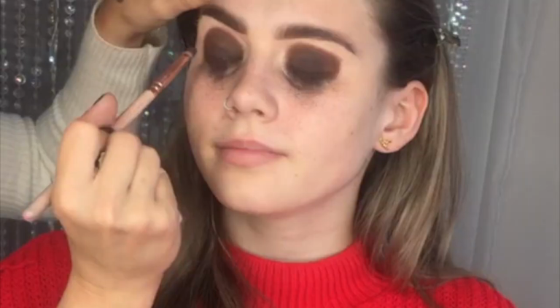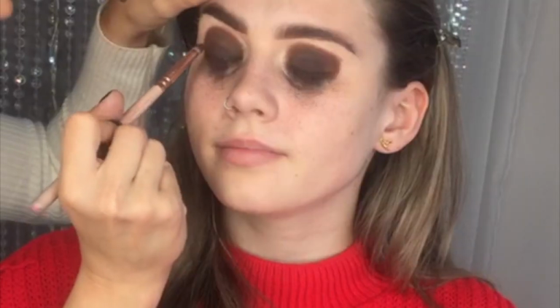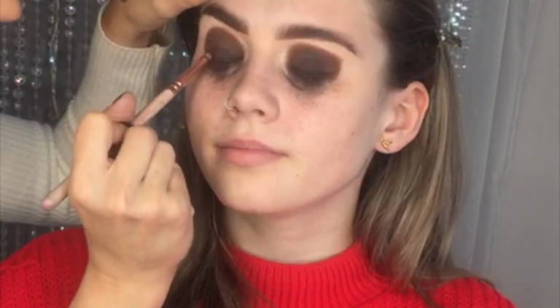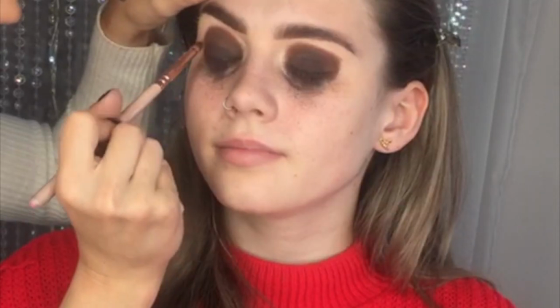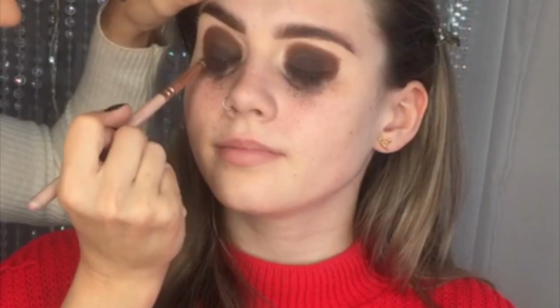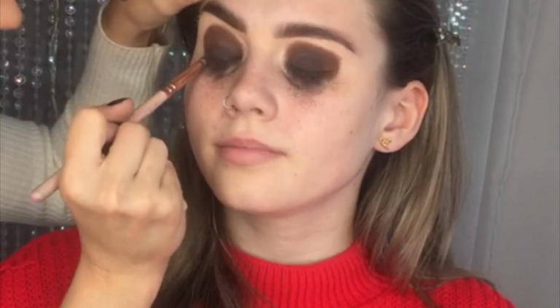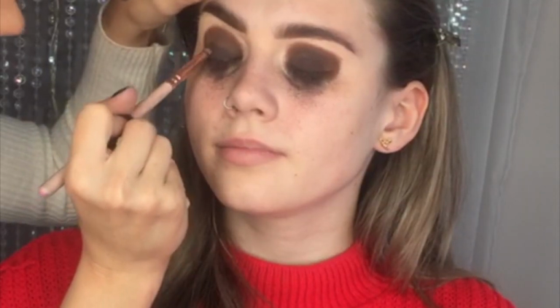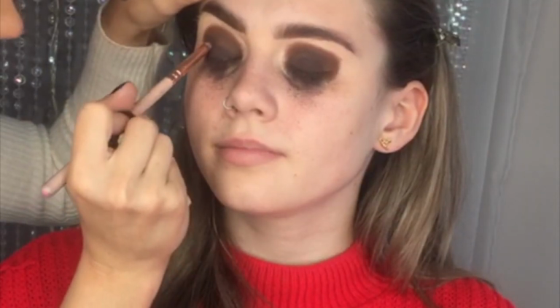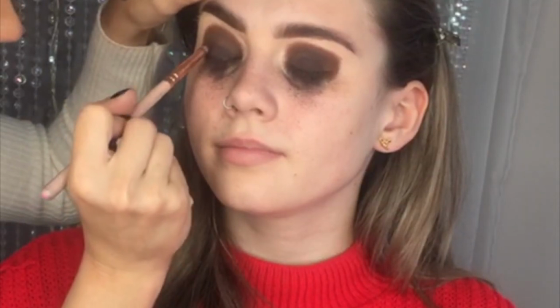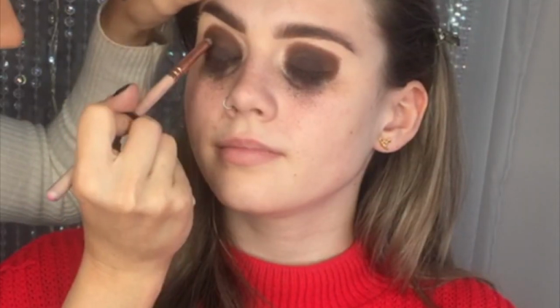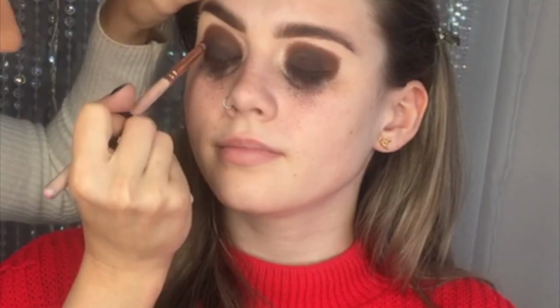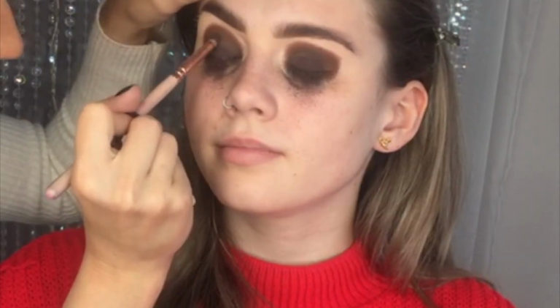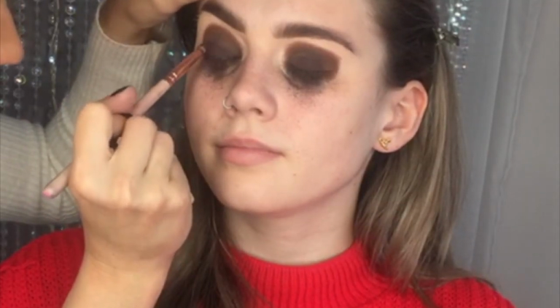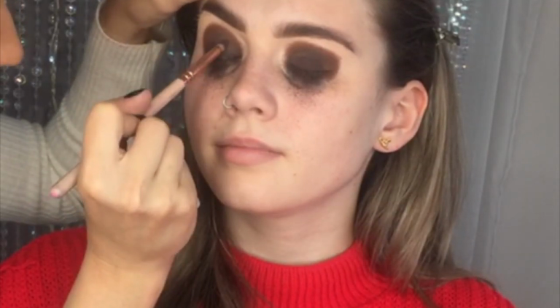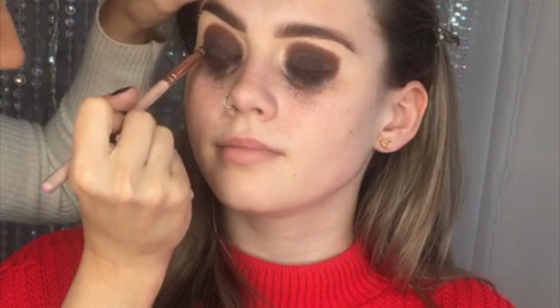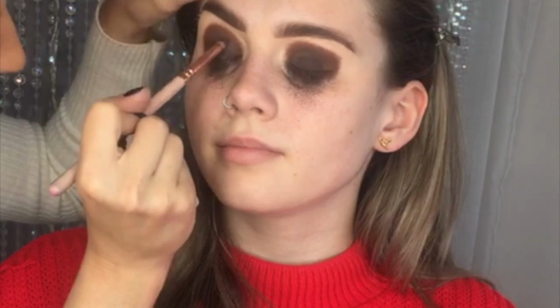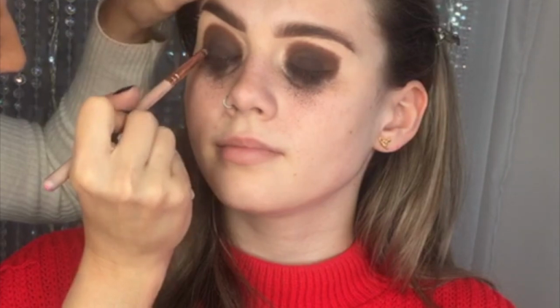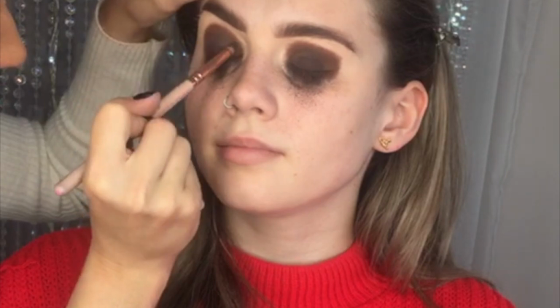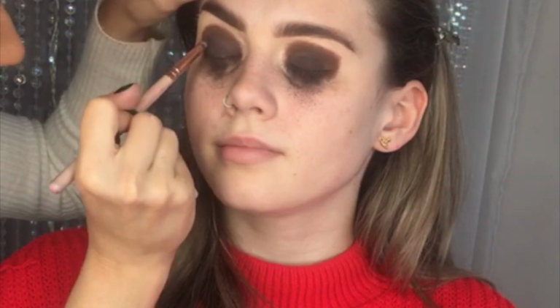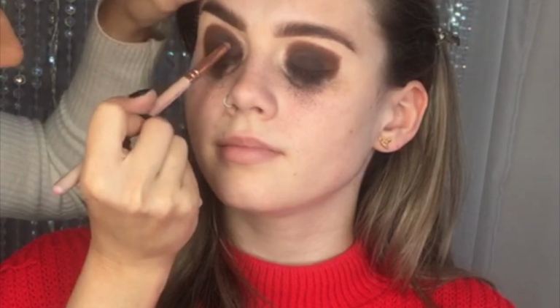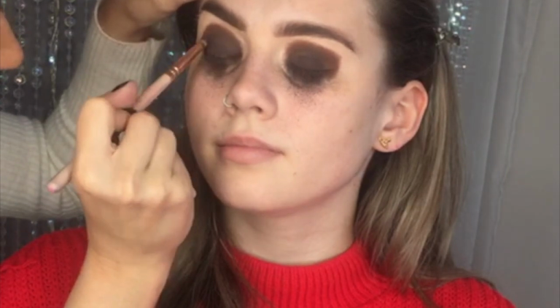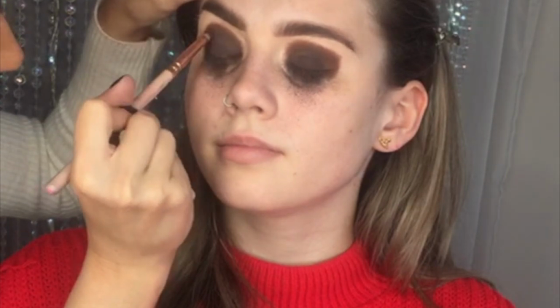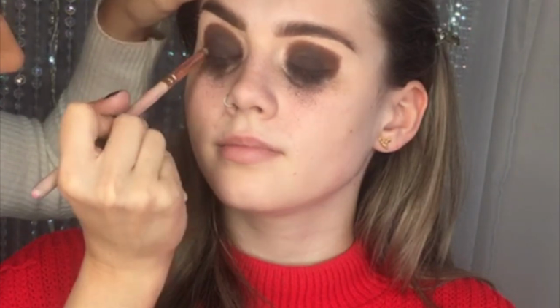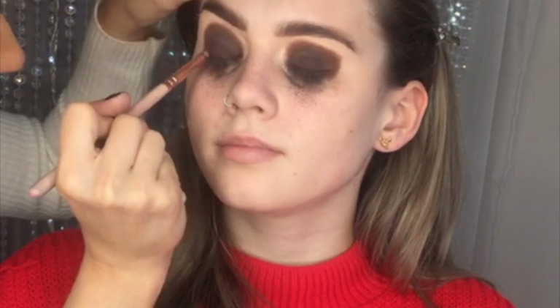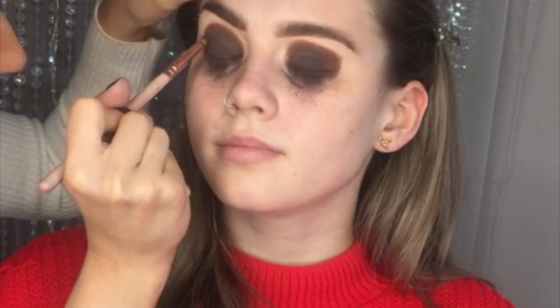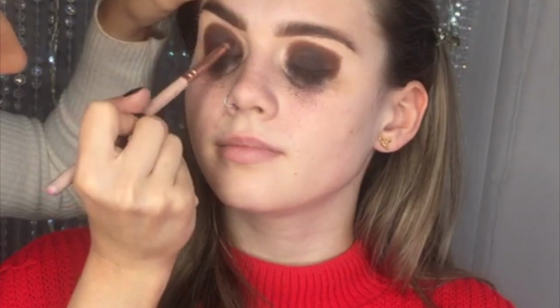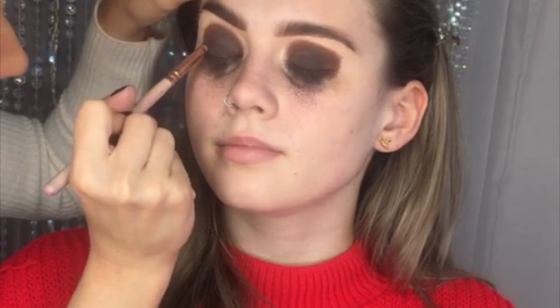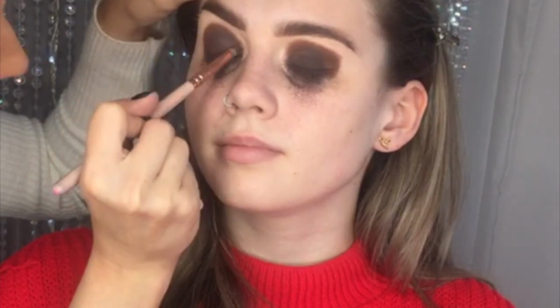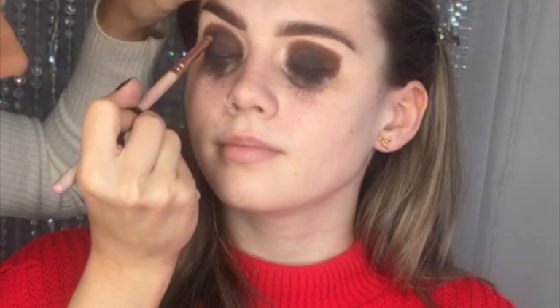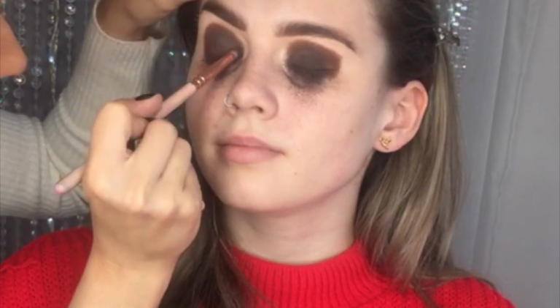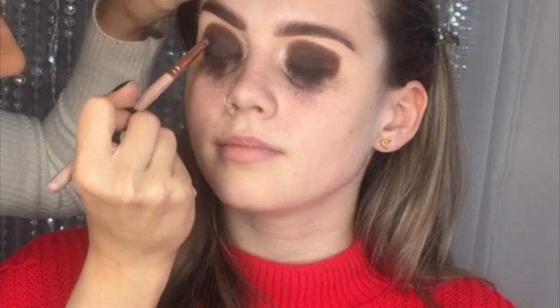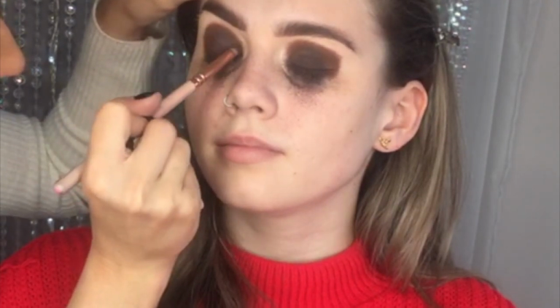I'm now going back in with my pencil brush and the colour Bestie just to add that dark colour back into the crease again.